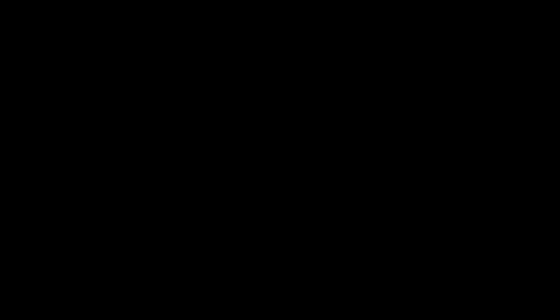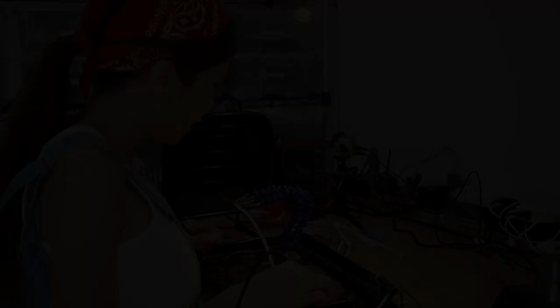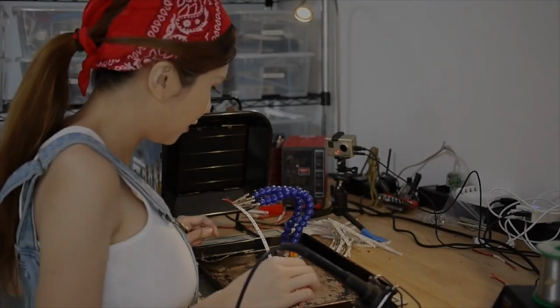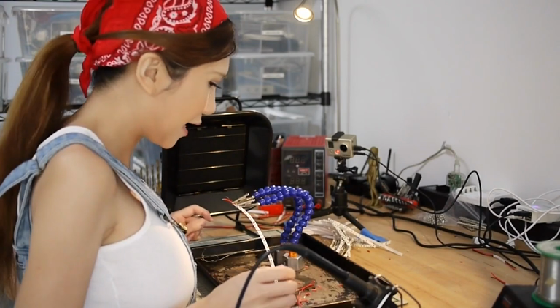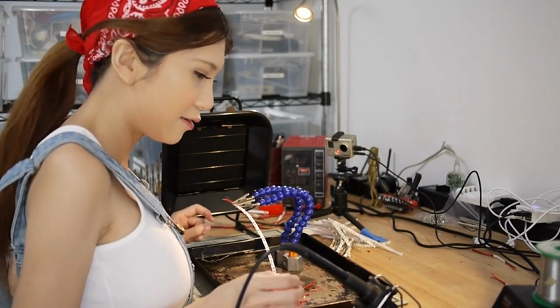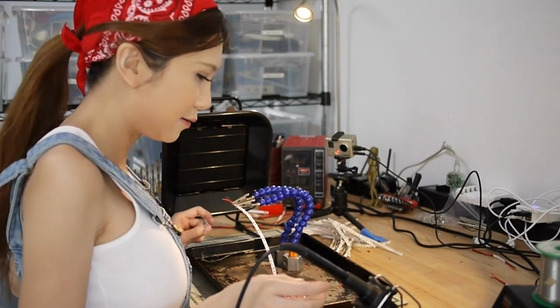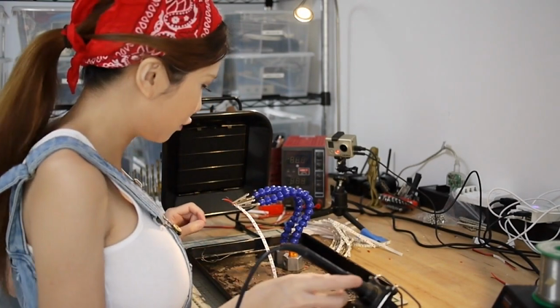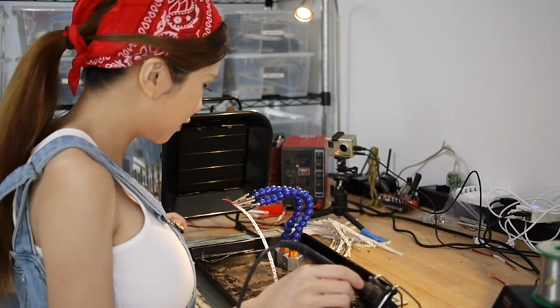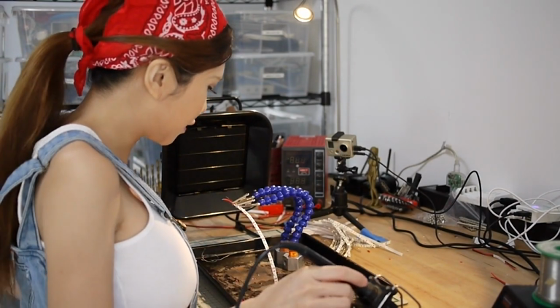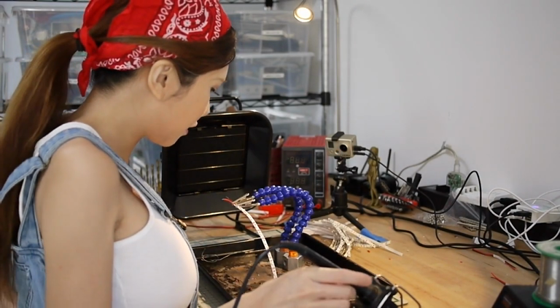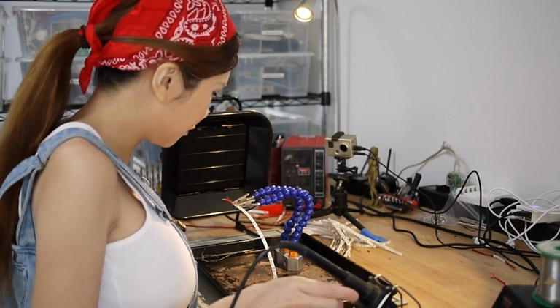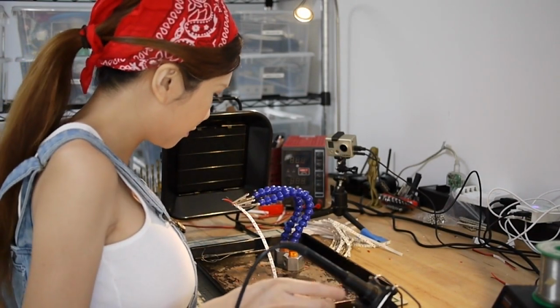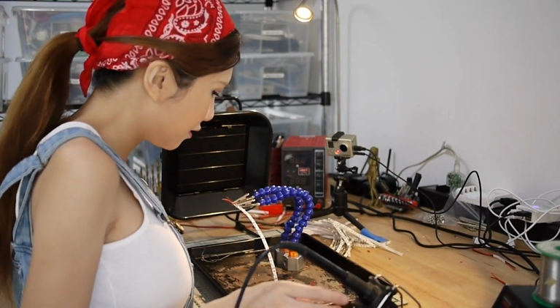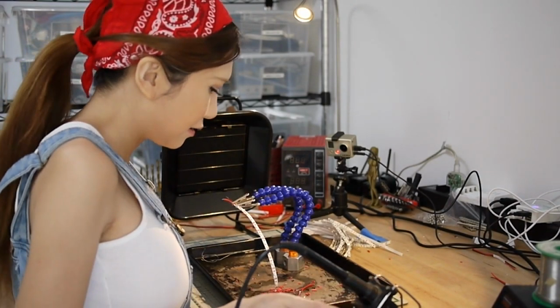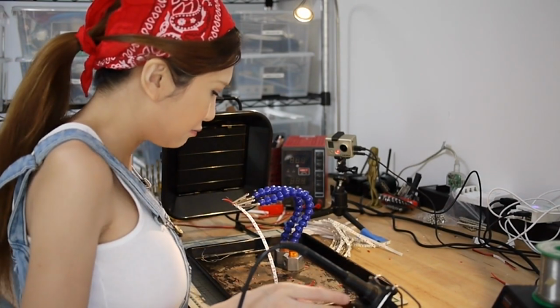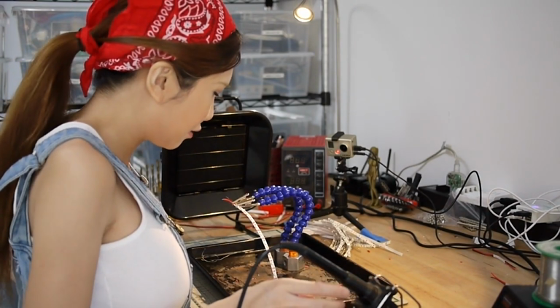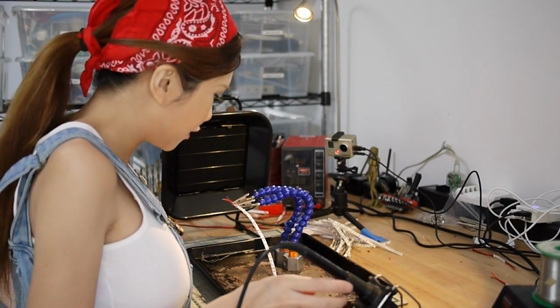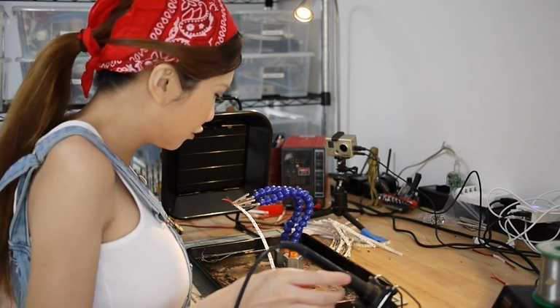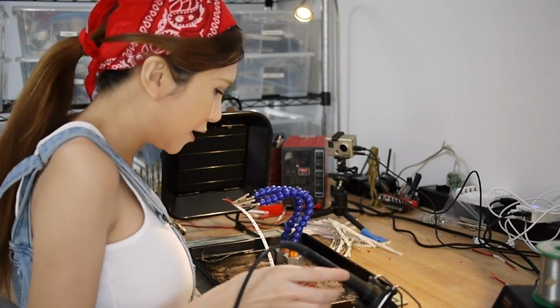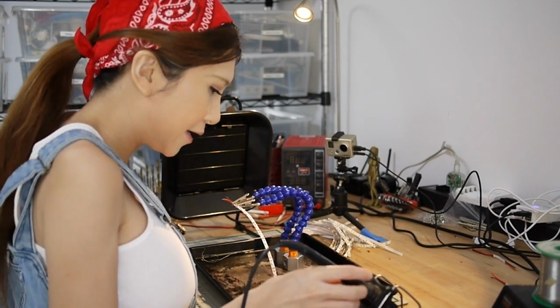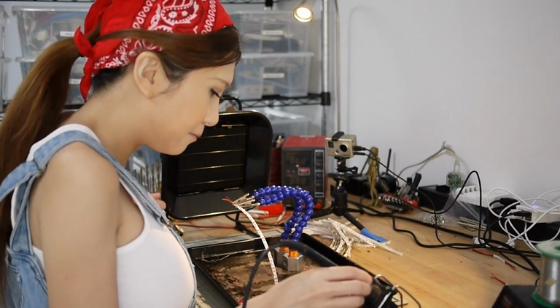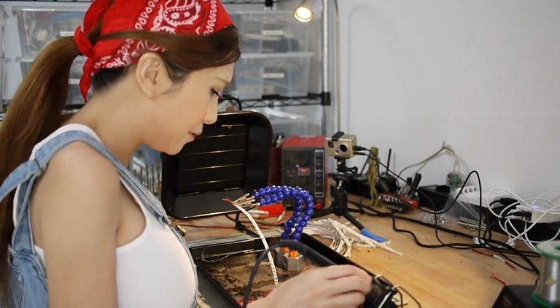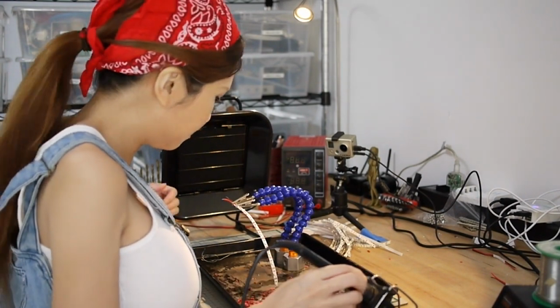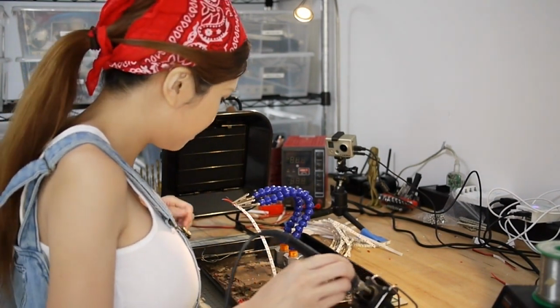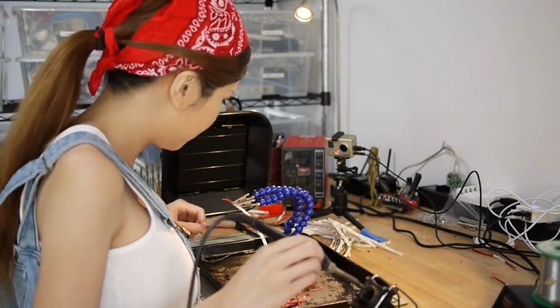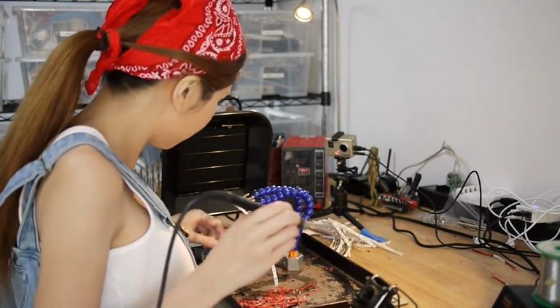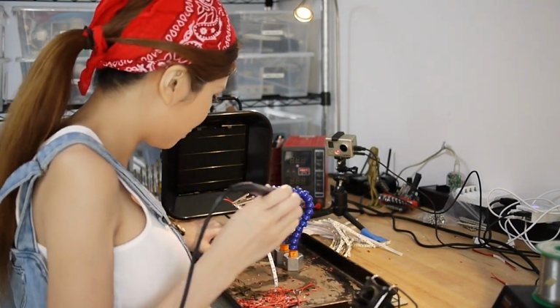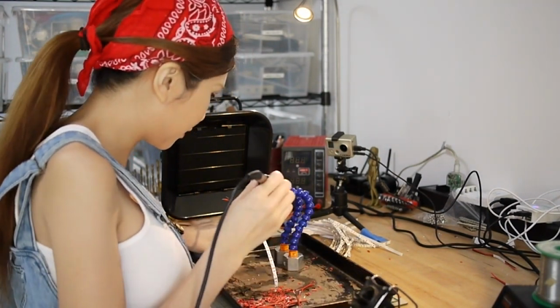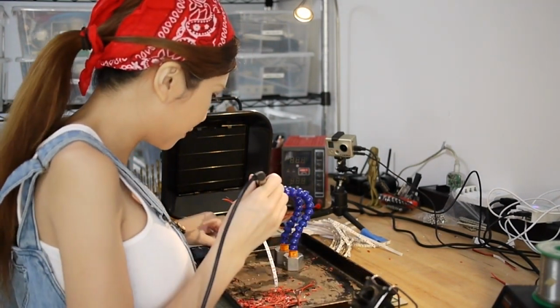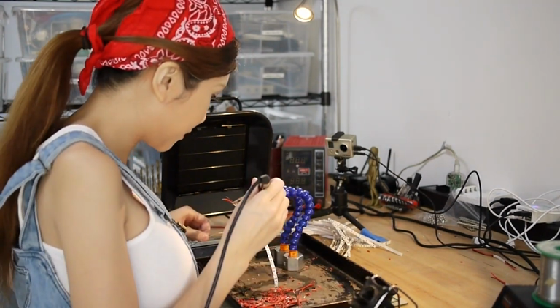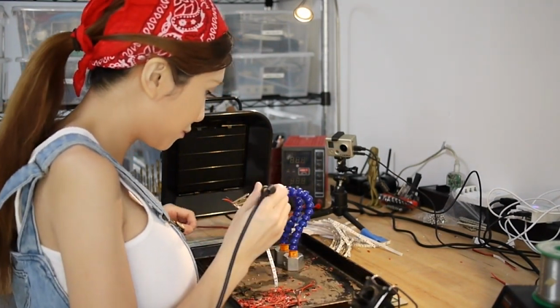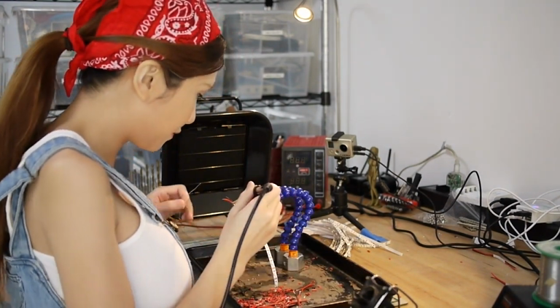And now I'm going to solder. I'm not very good at it, but practice makes perfect.